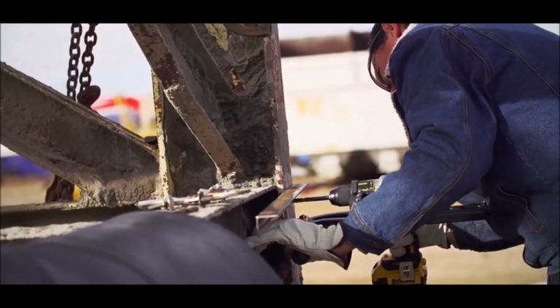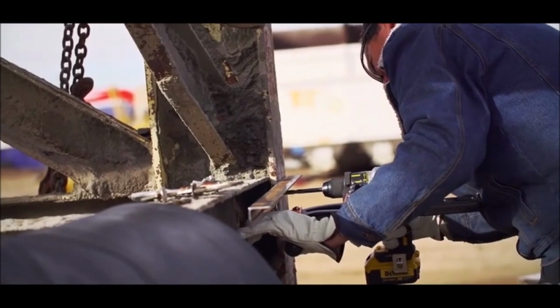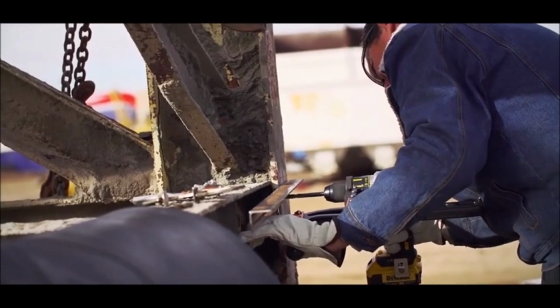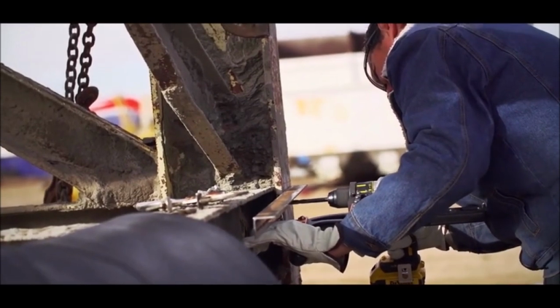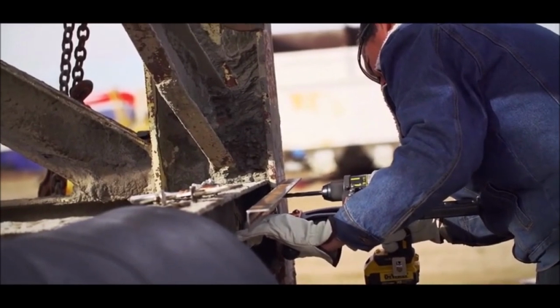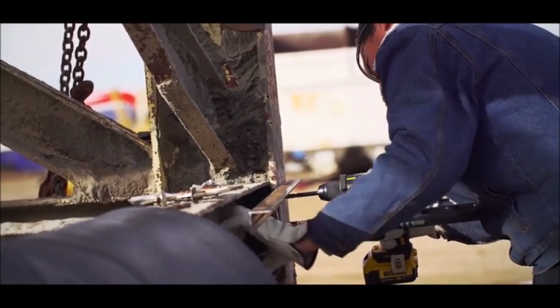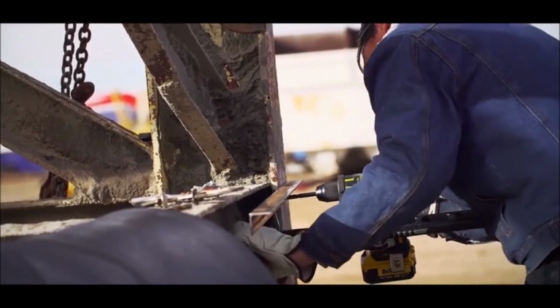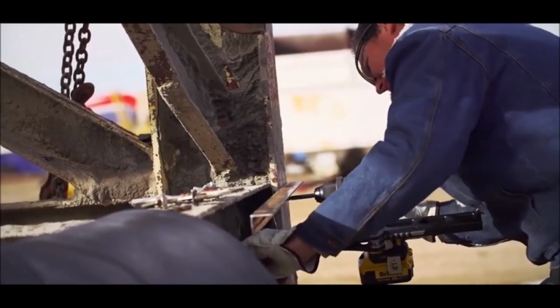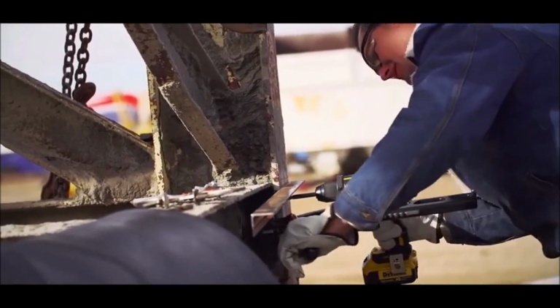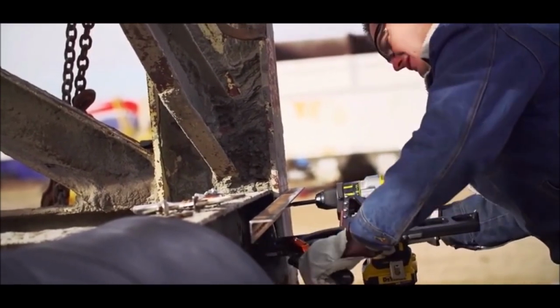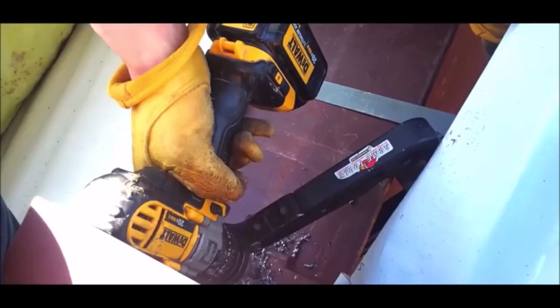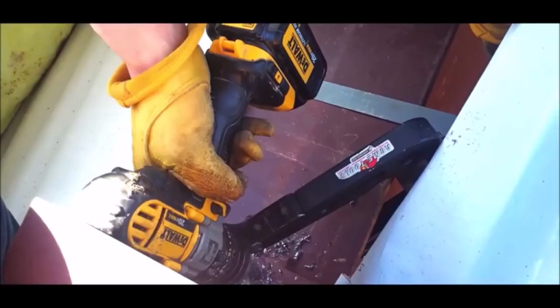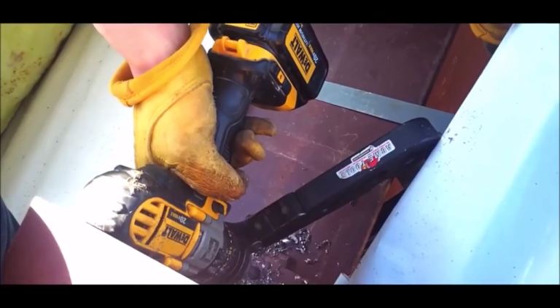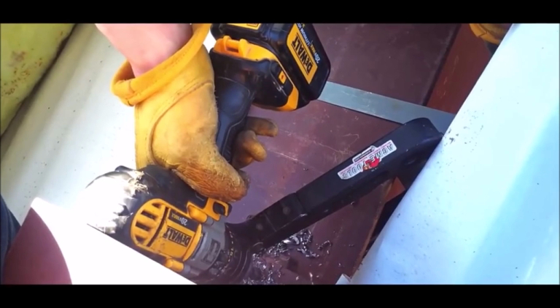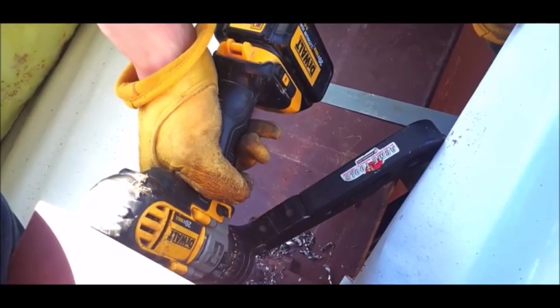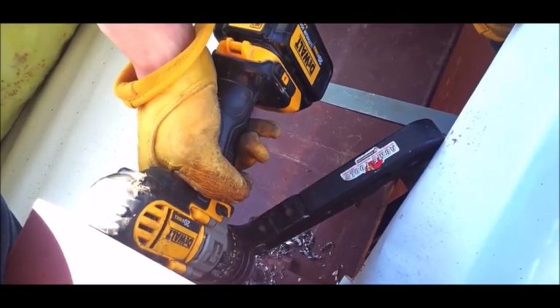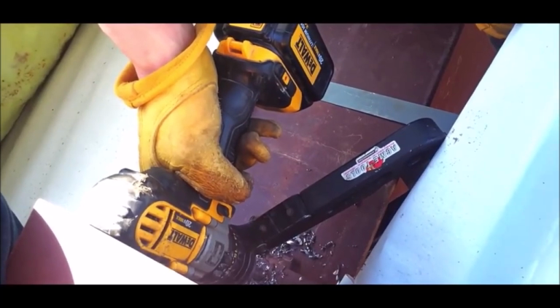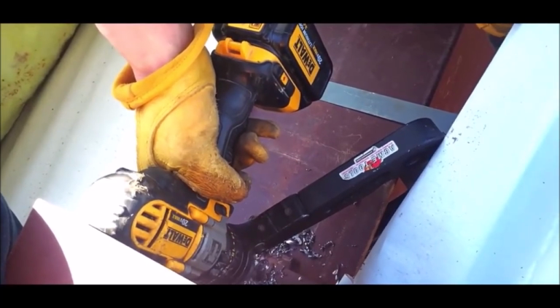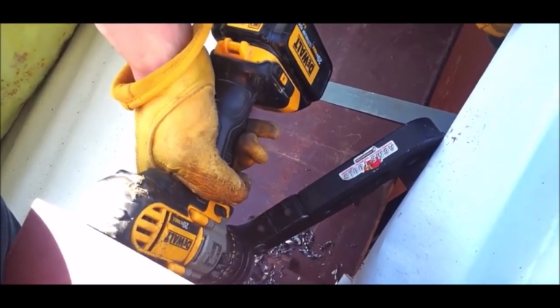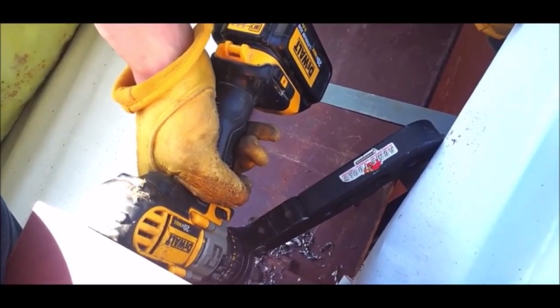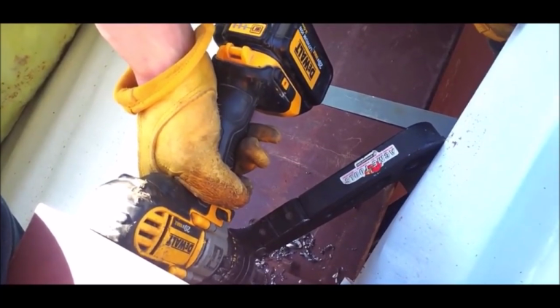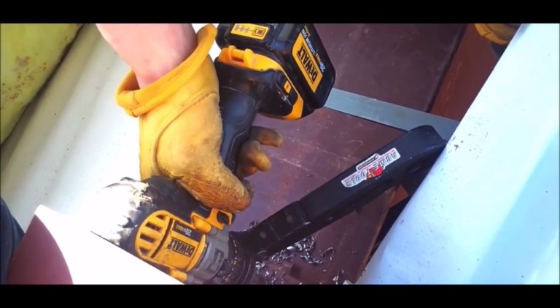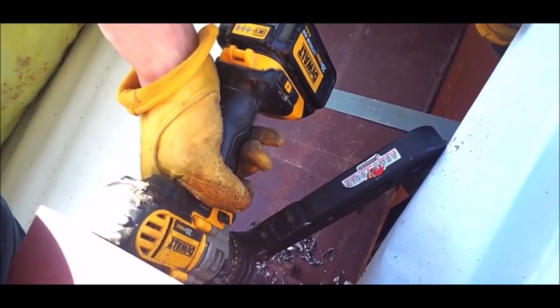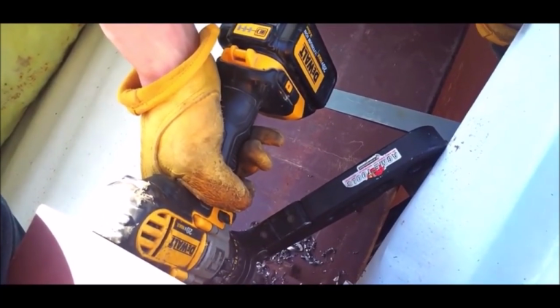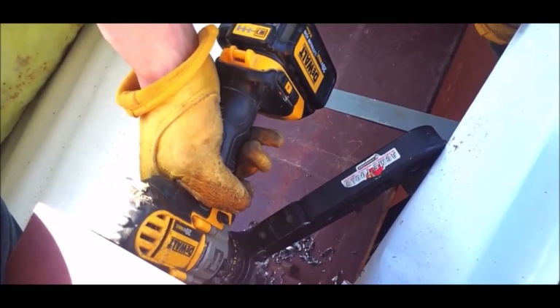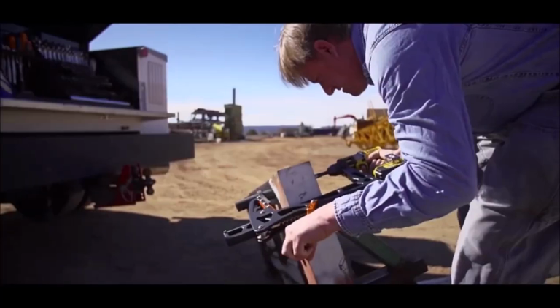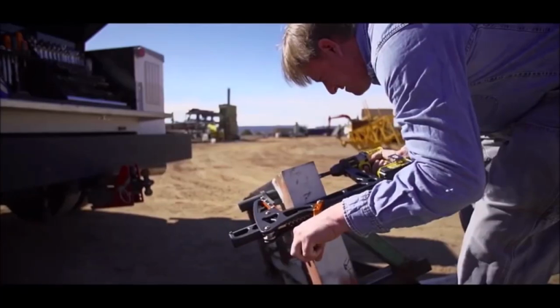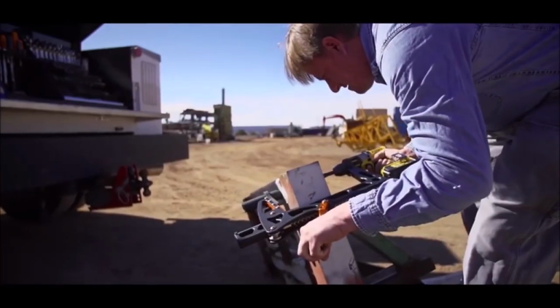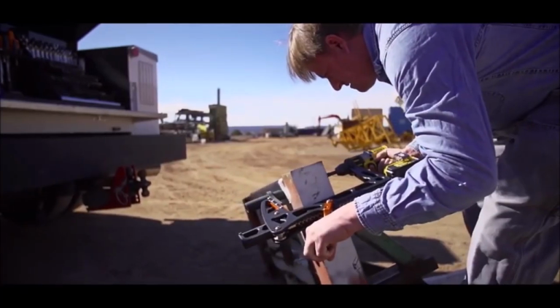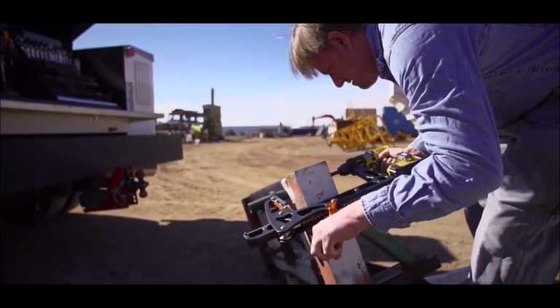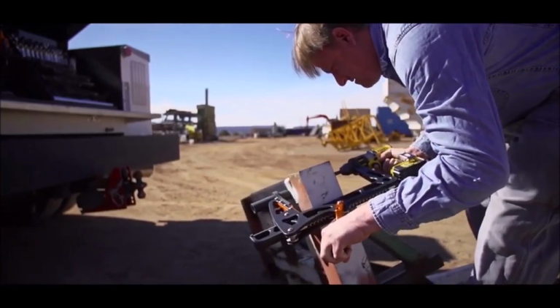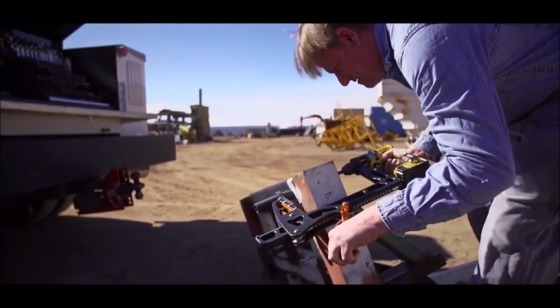Upgrade your drilling game with the Rapid Drill Slim, the Mobile Drill Press, and experience faster, easier, and safer drilling in various applications.